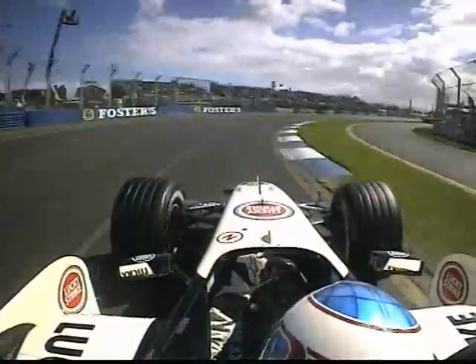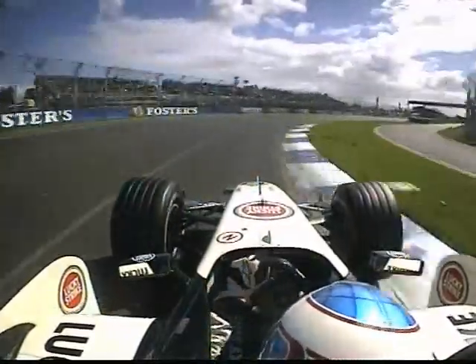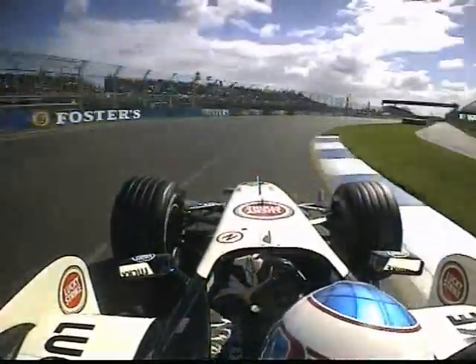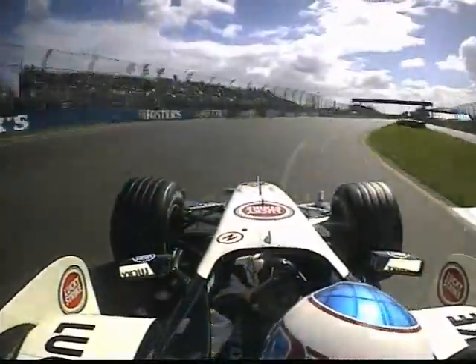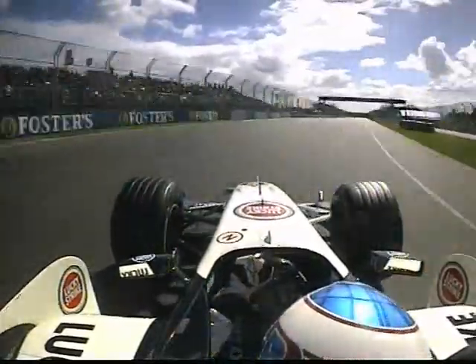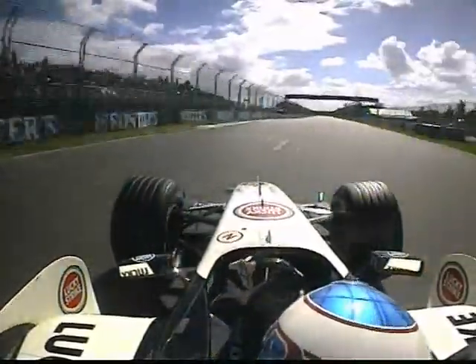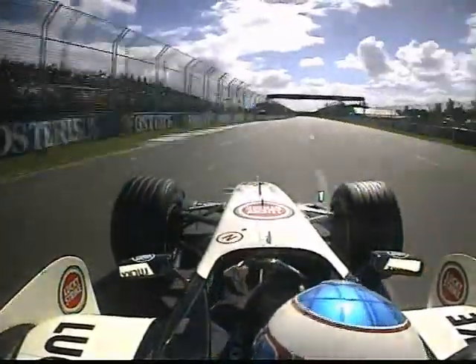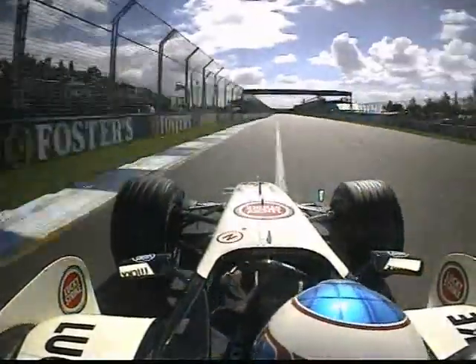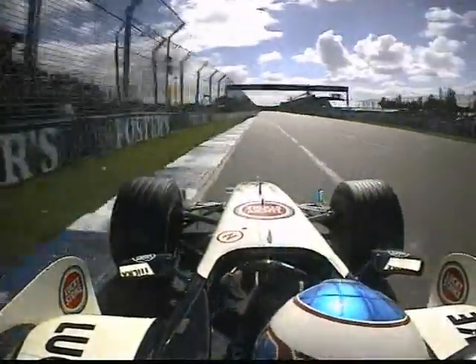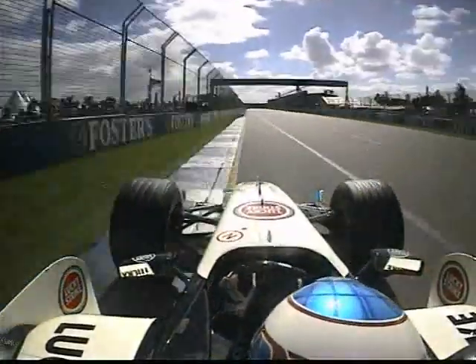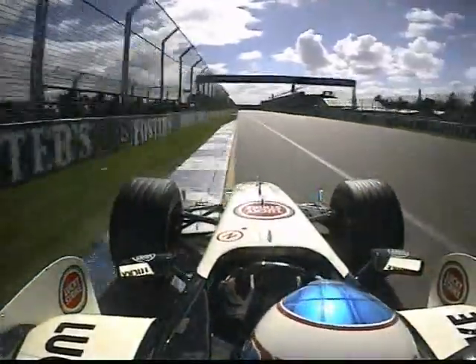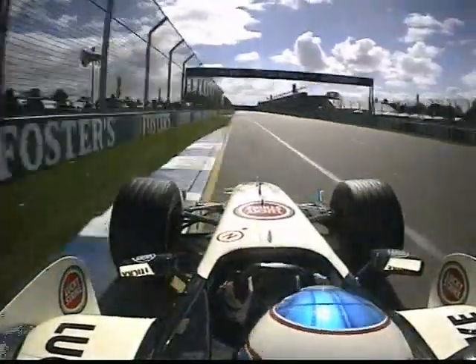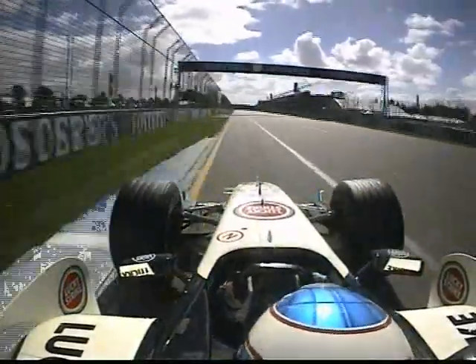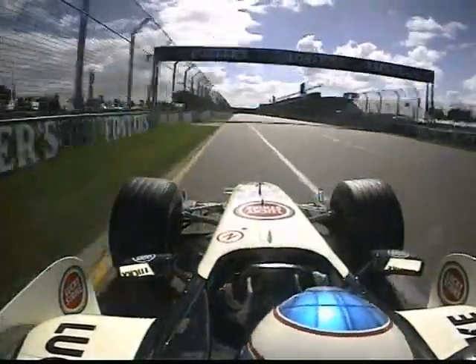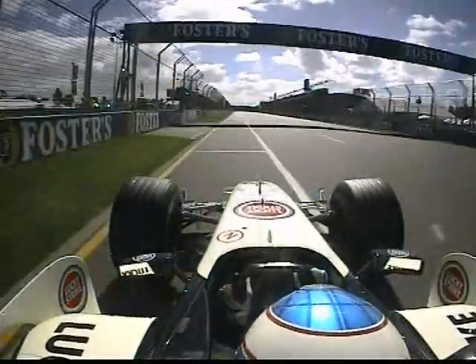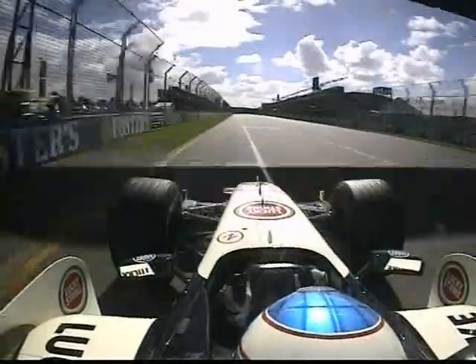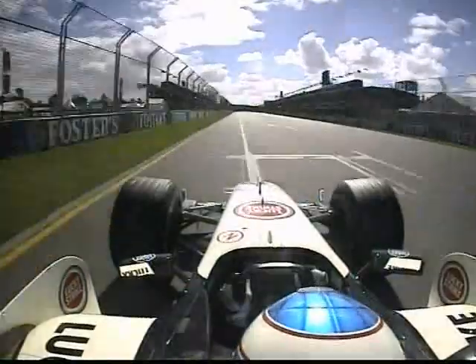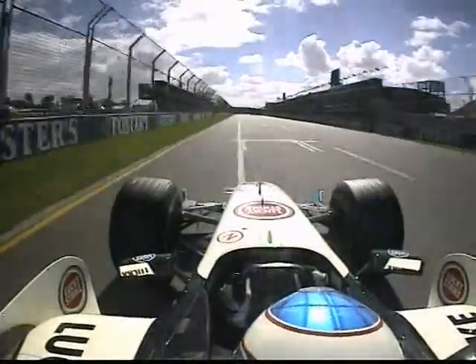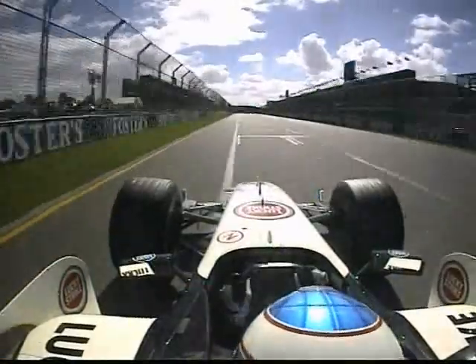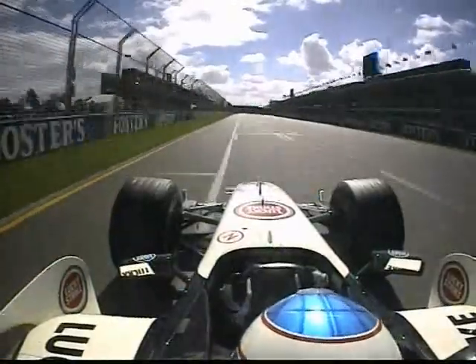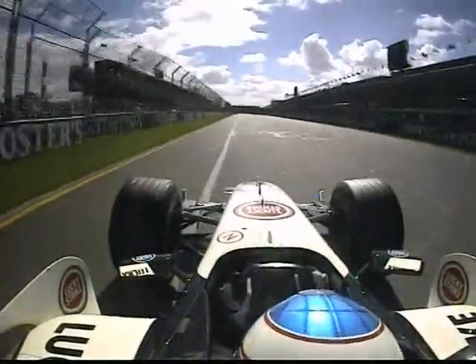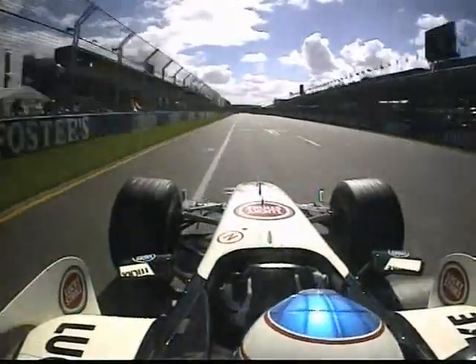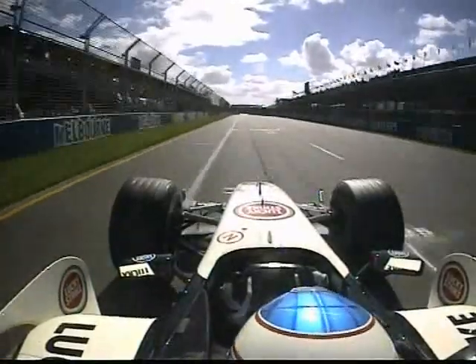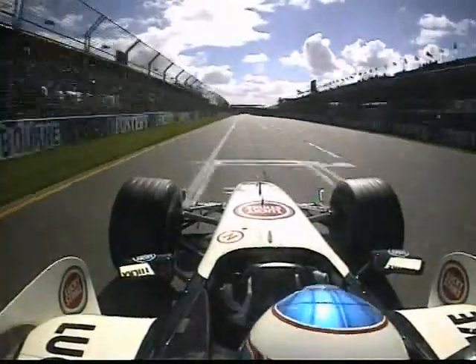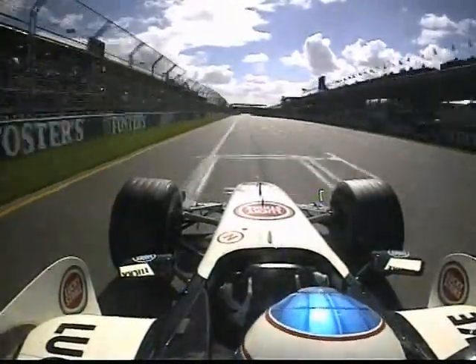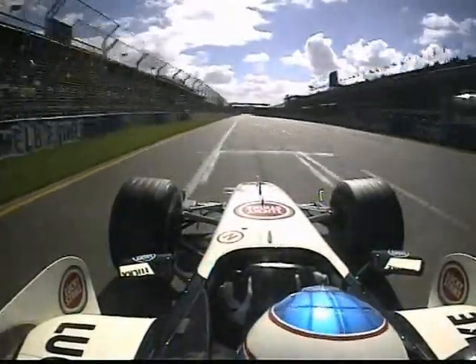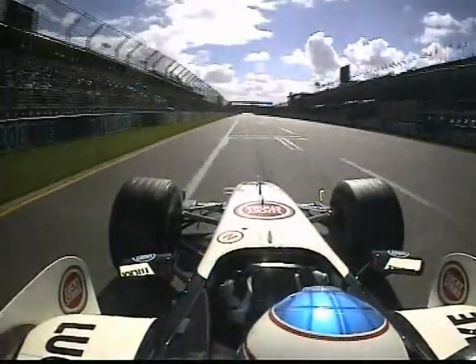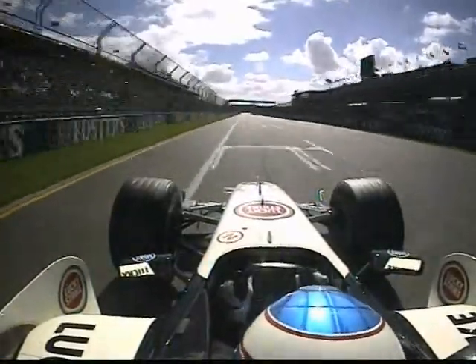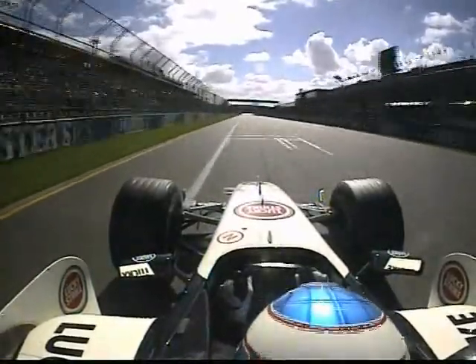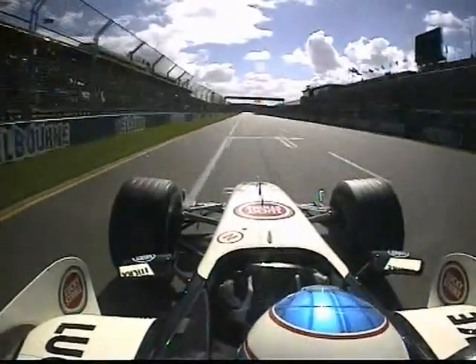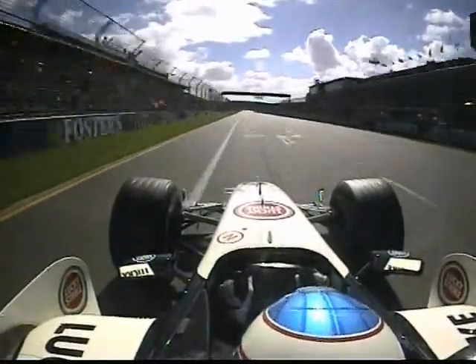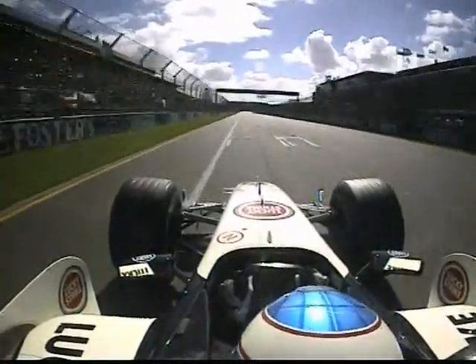It opens up on the exit — you can really attack it. He's into the pit straight. A great pole position from Jenson Button.